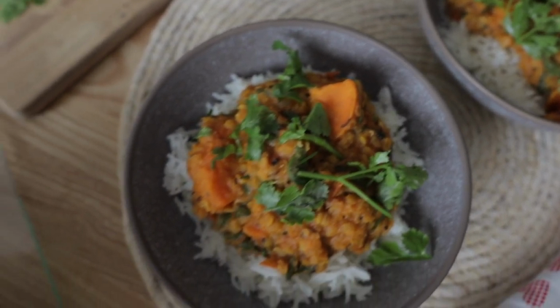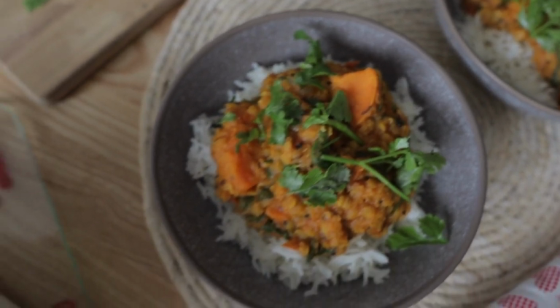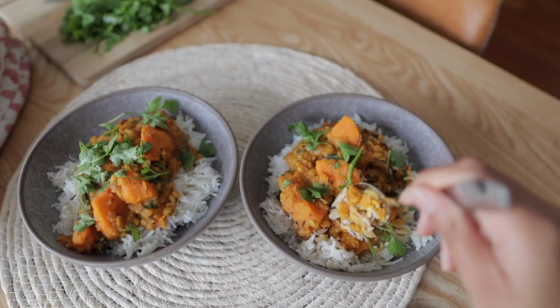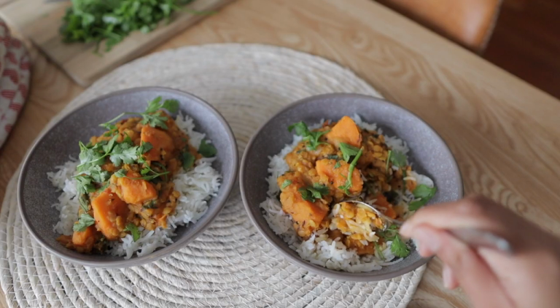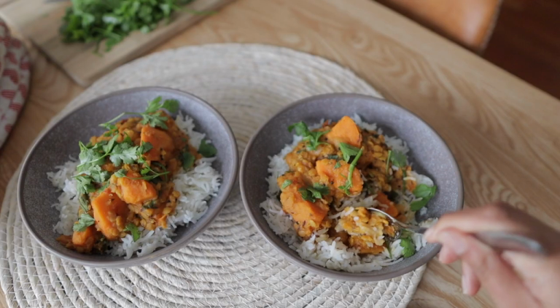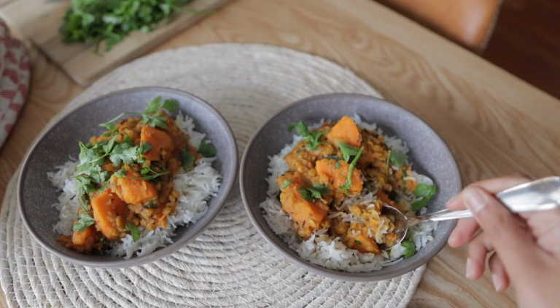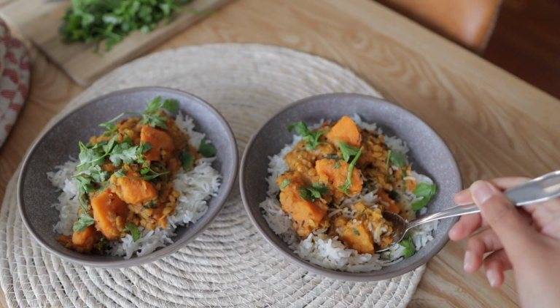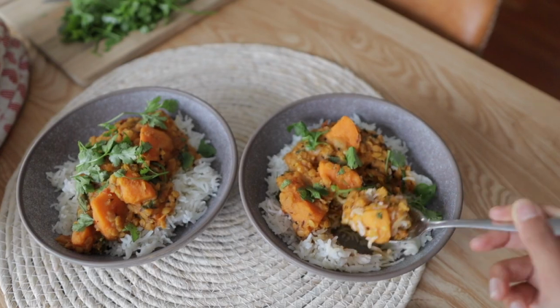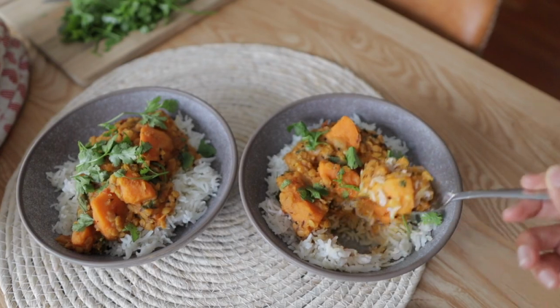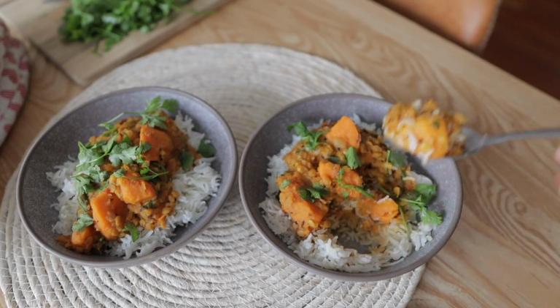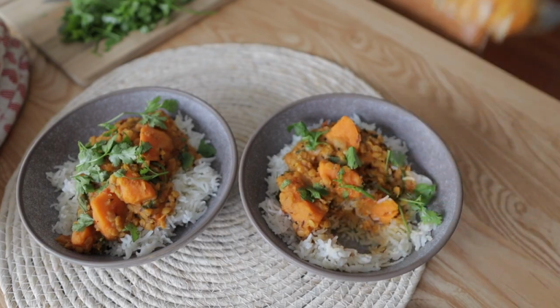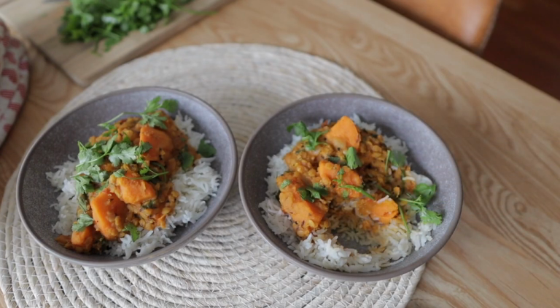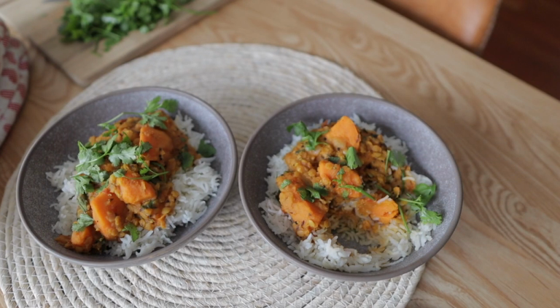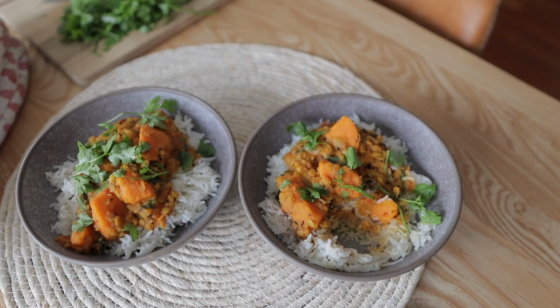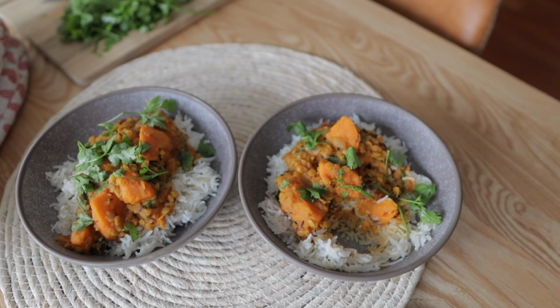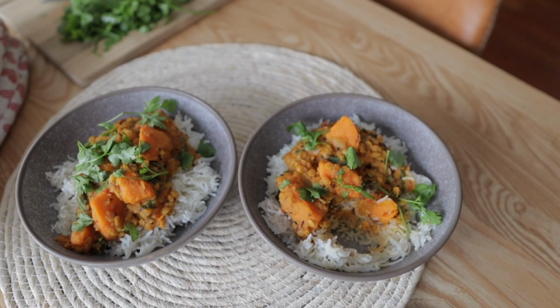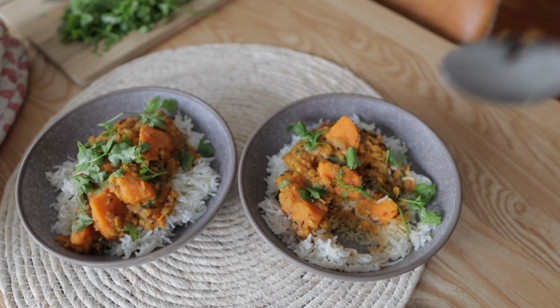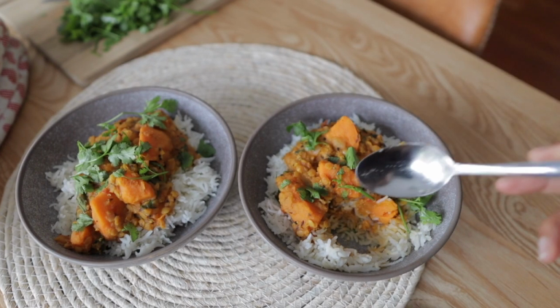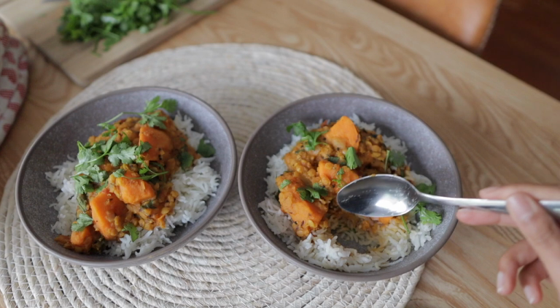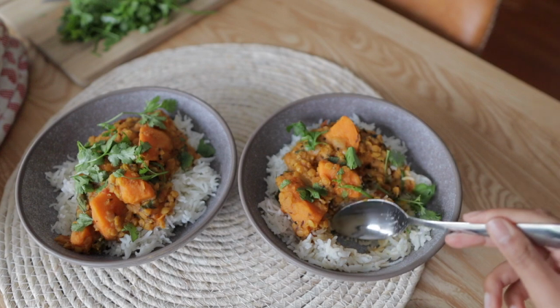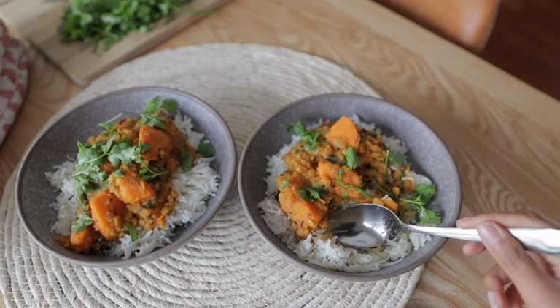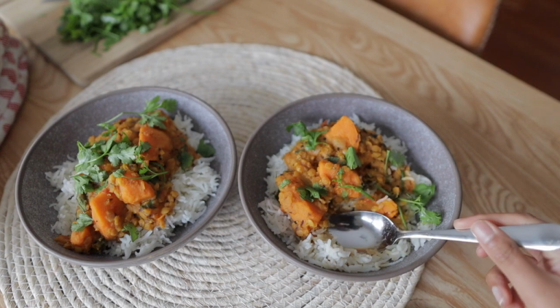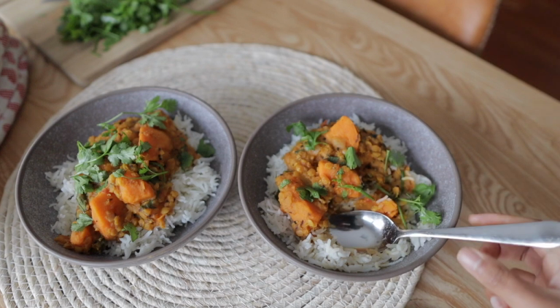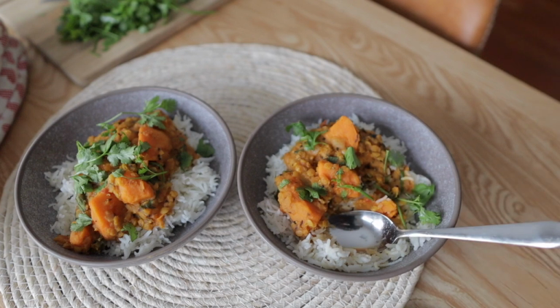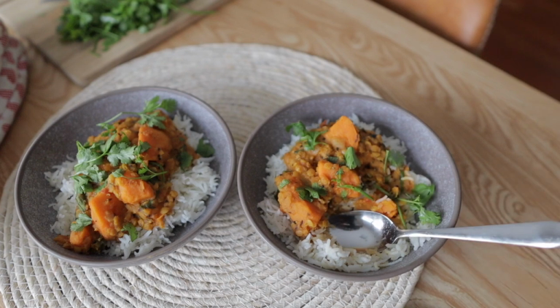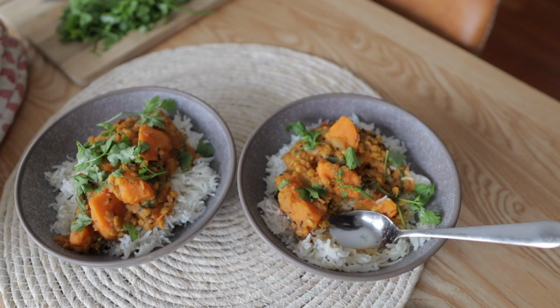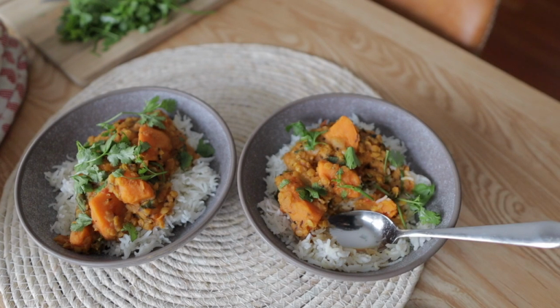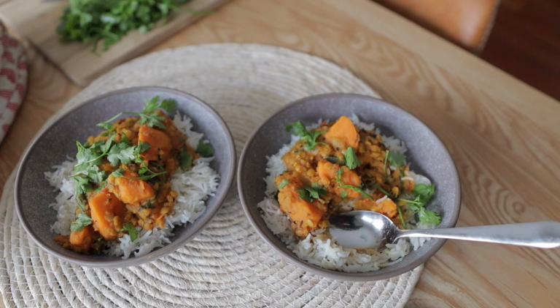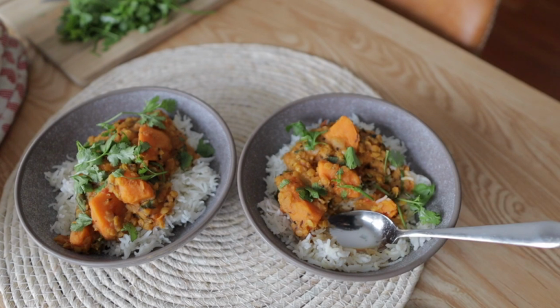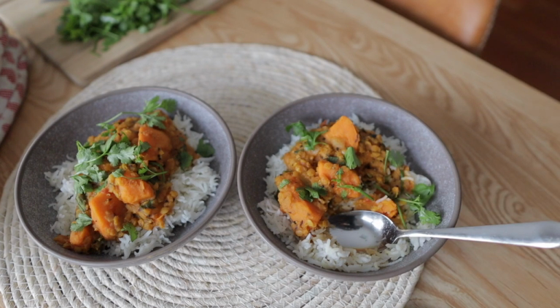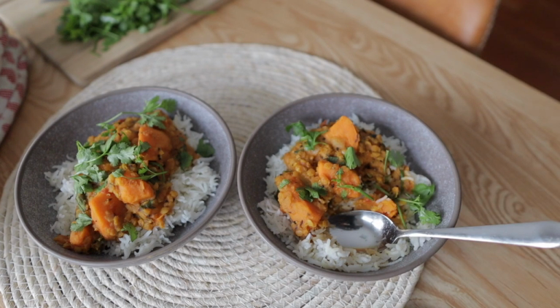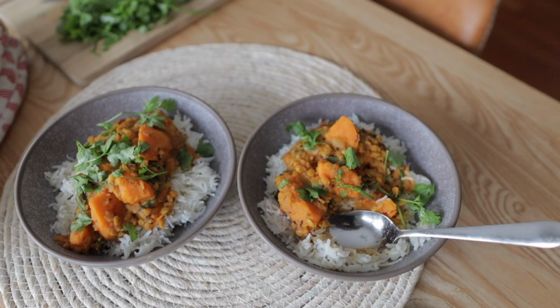As always, I'll leave the written recipe down below in the description box. Thanks for watching and I'll see you guys next time!